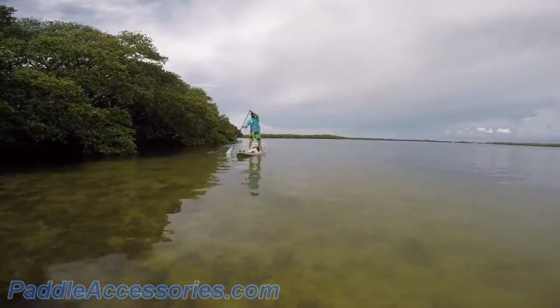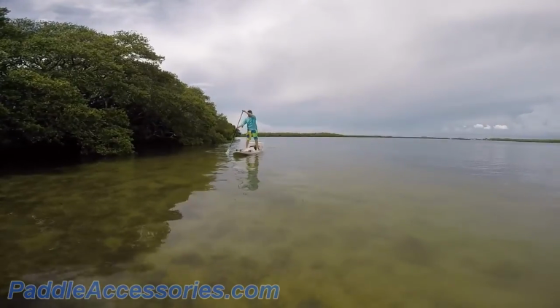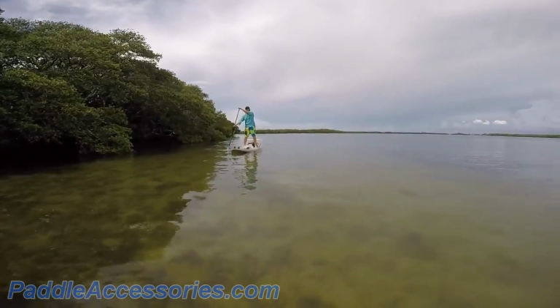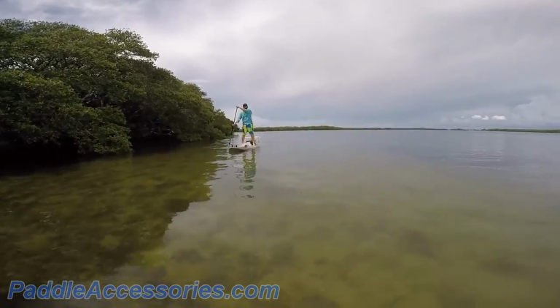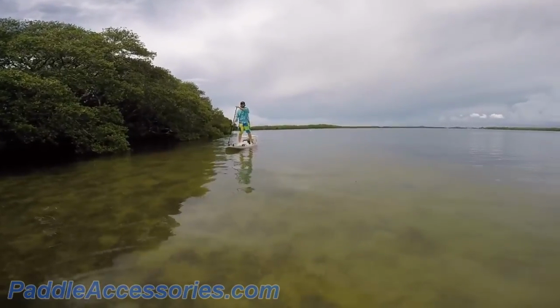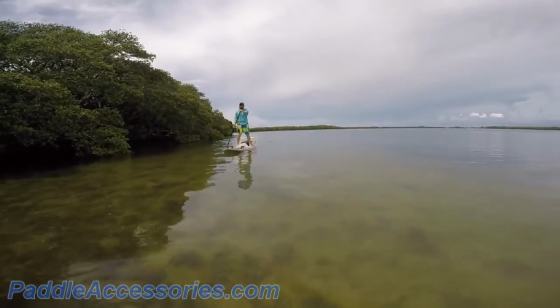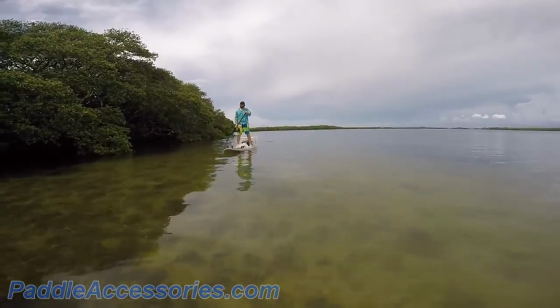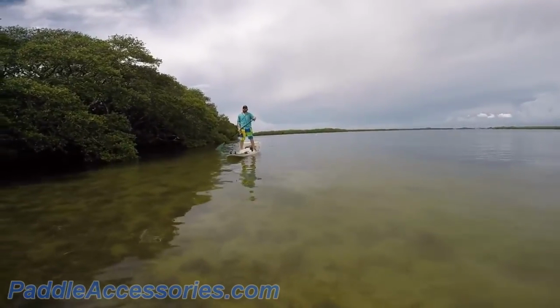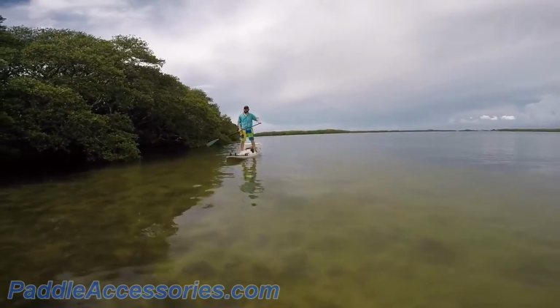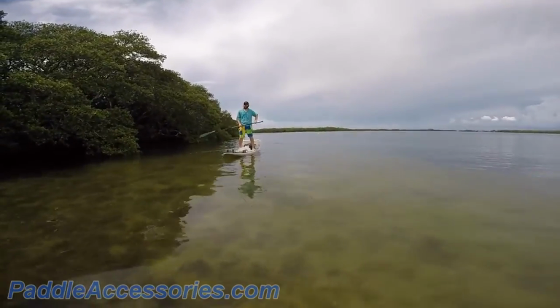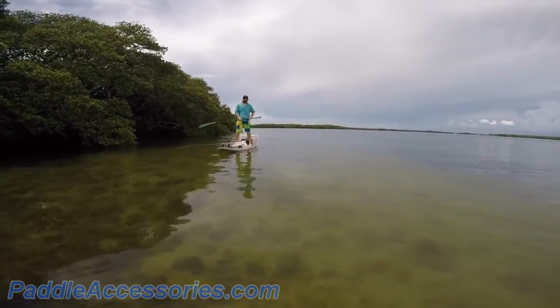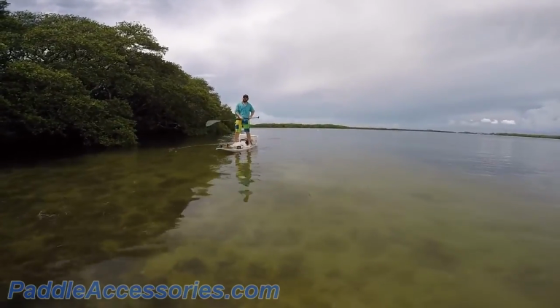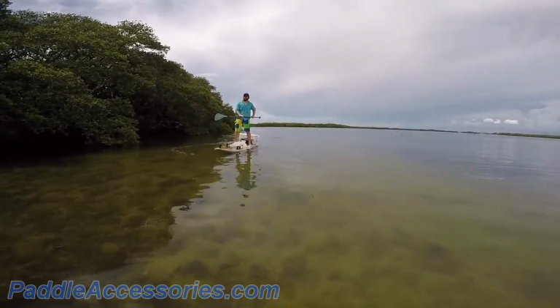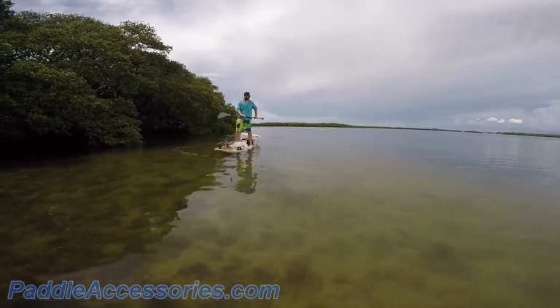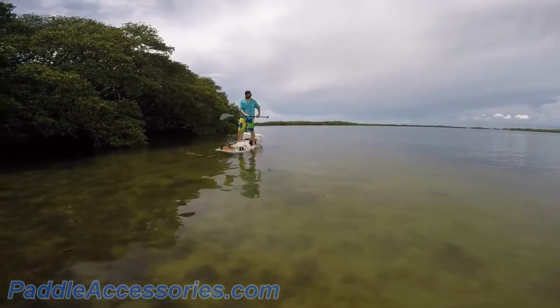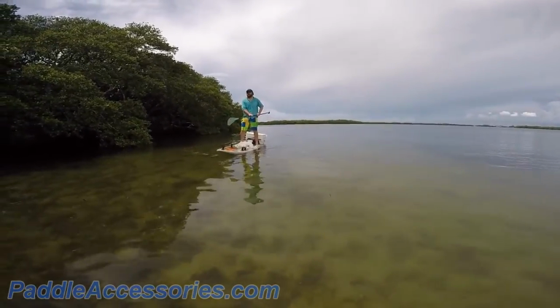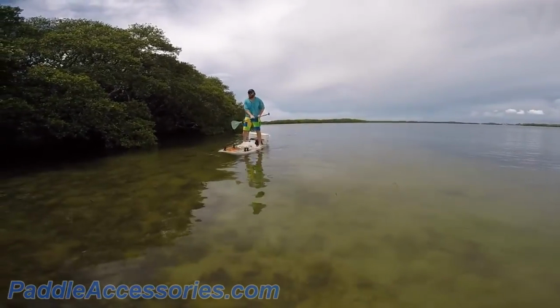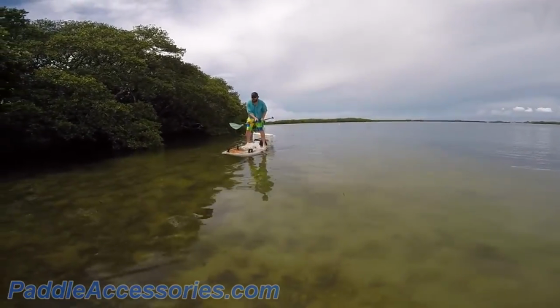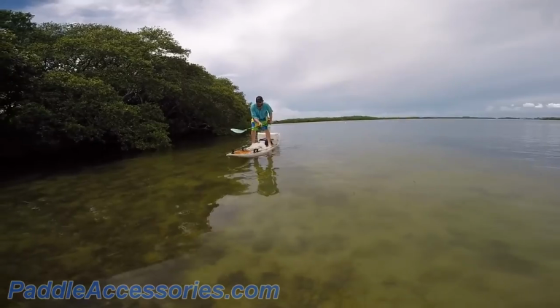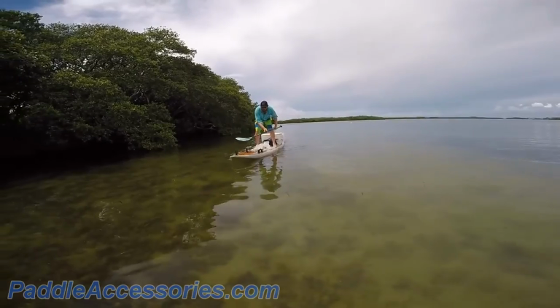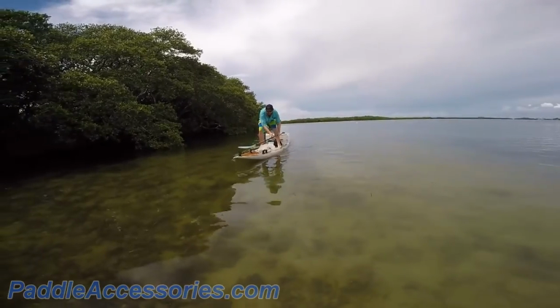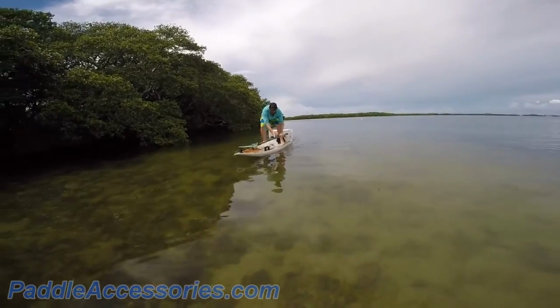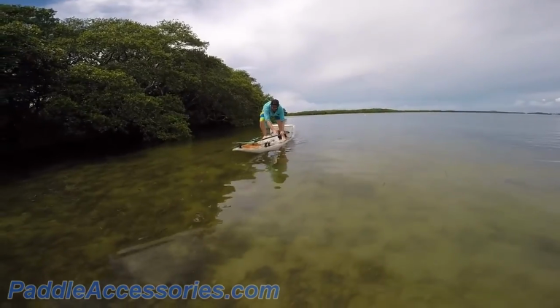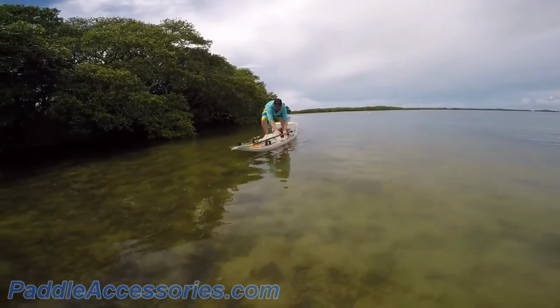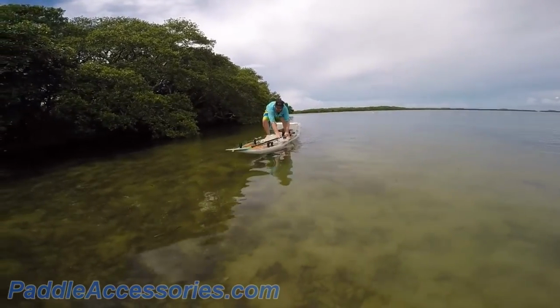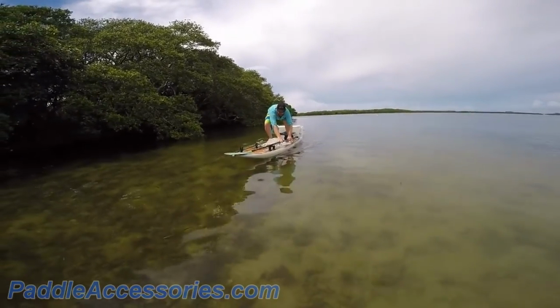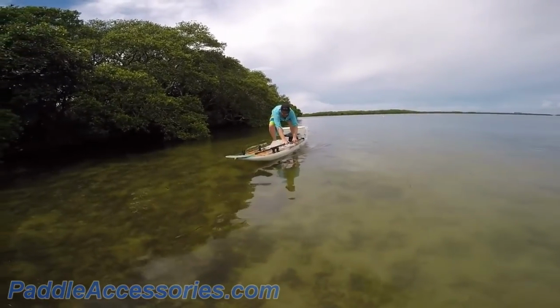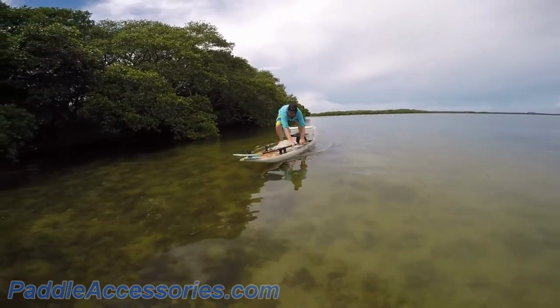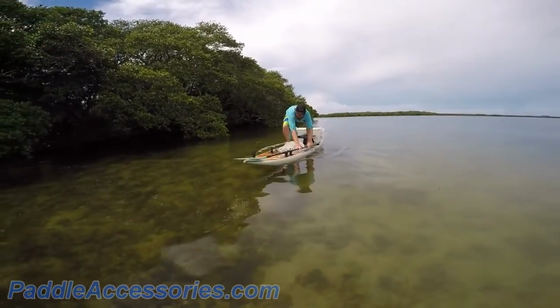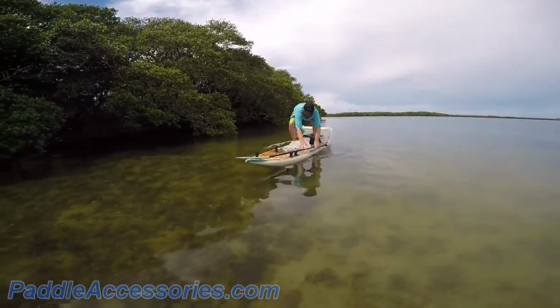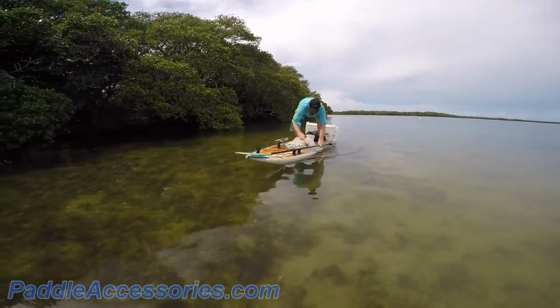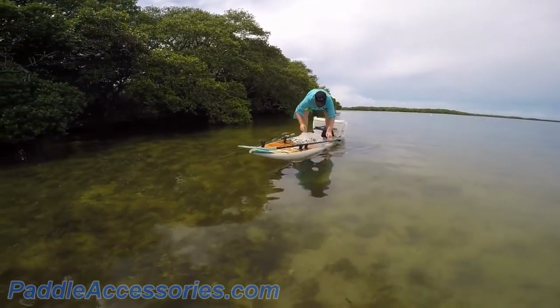This Paddle Holder is perfect for fishing, yoga, or any activity where you don't want to have to worry about a paddle floating away on you.